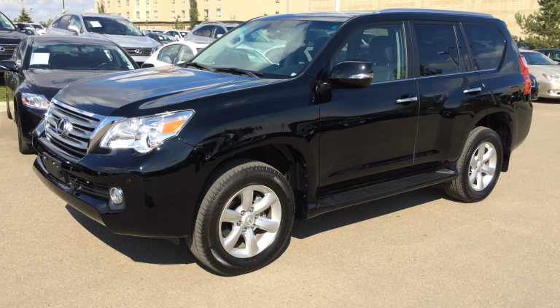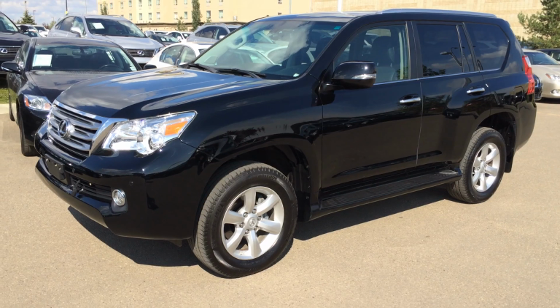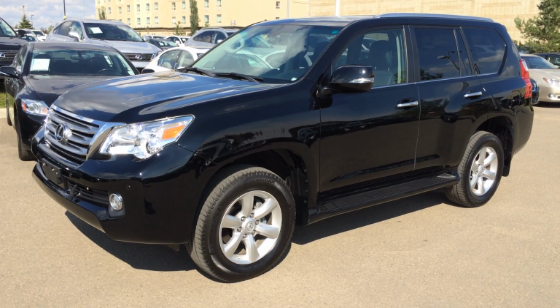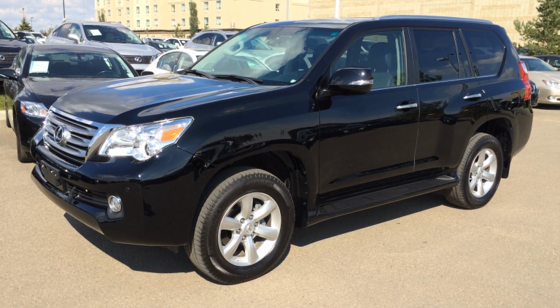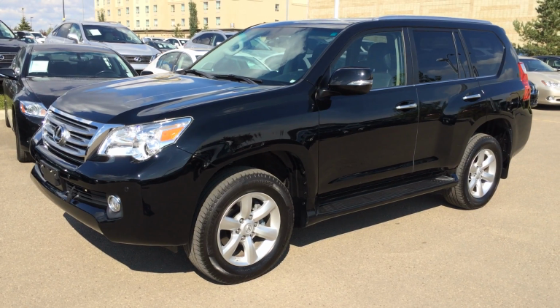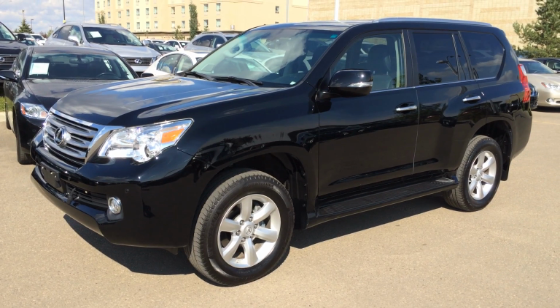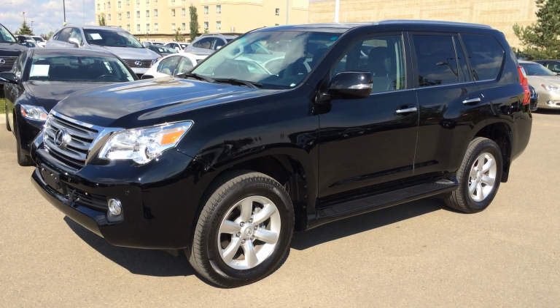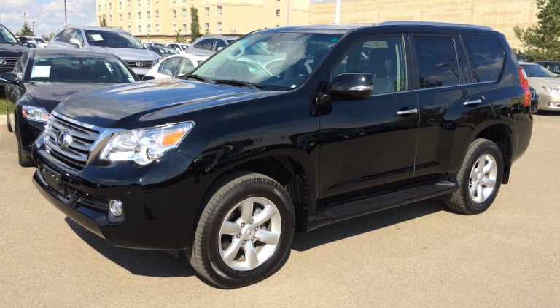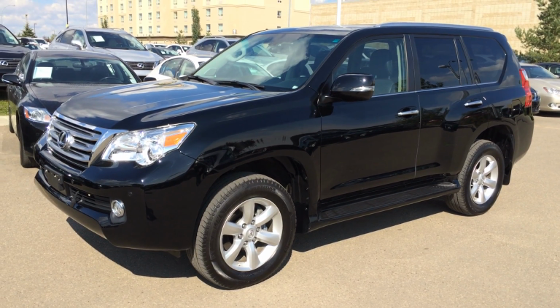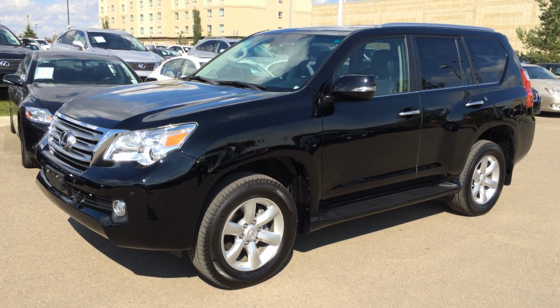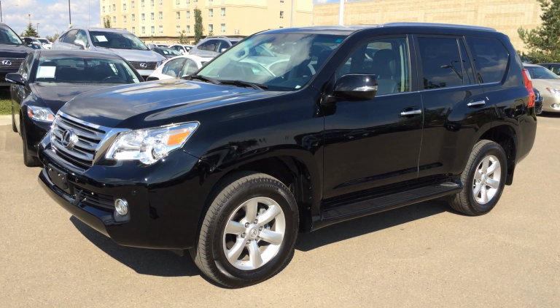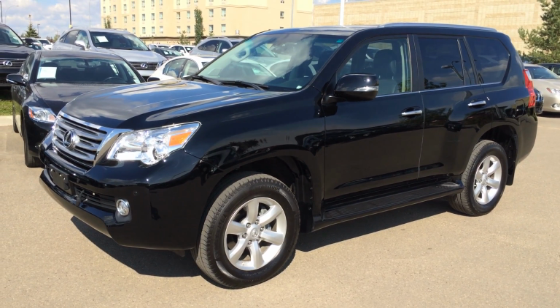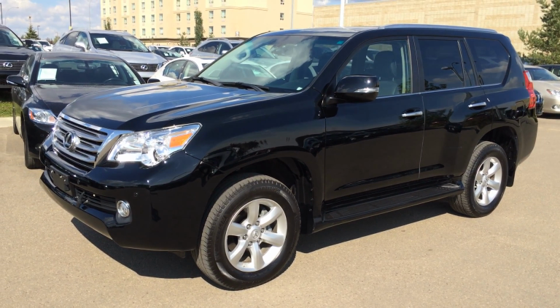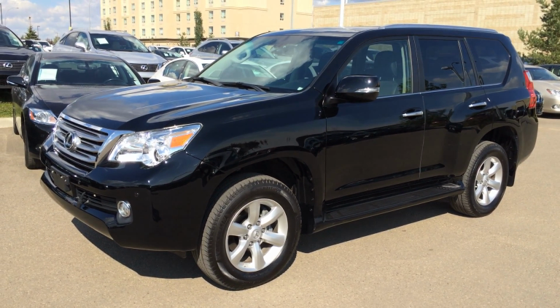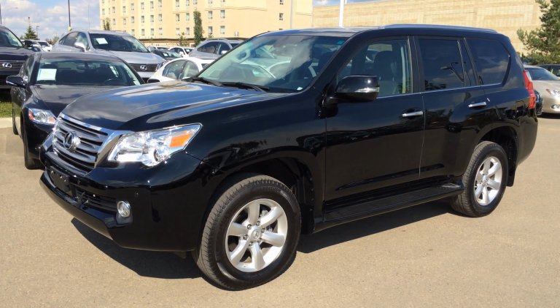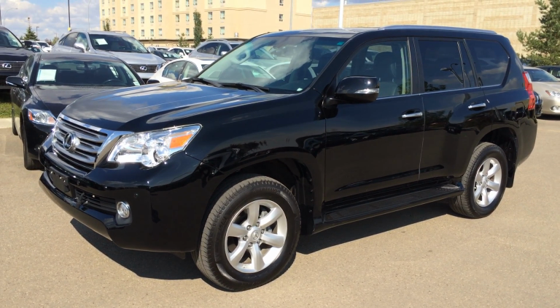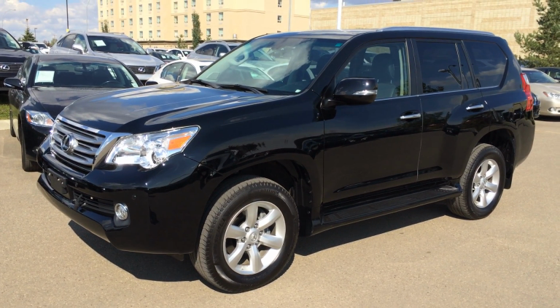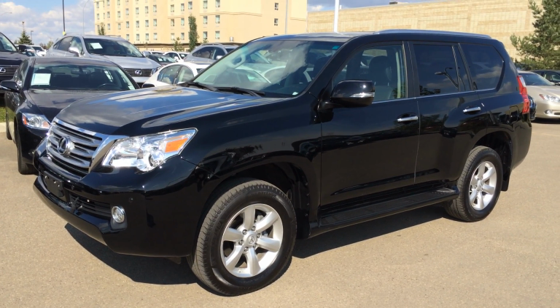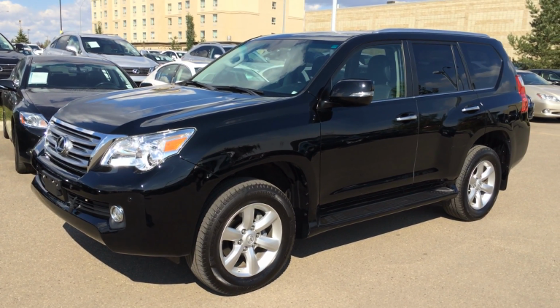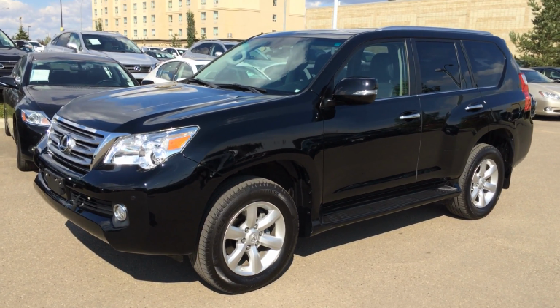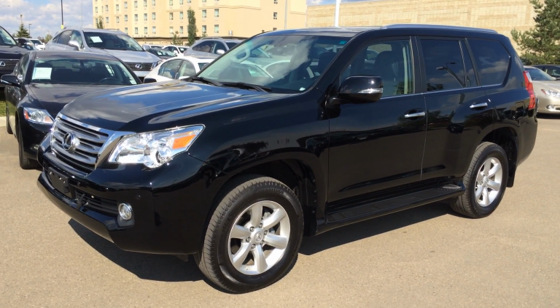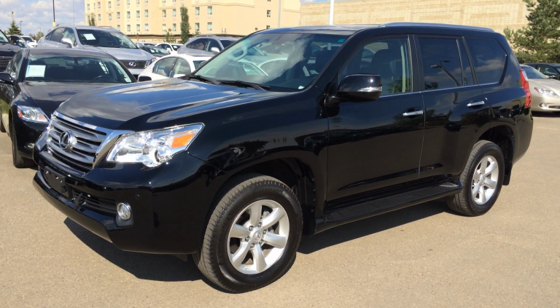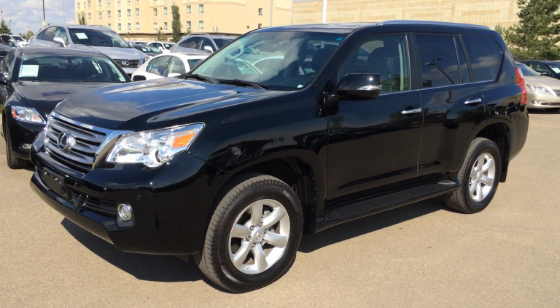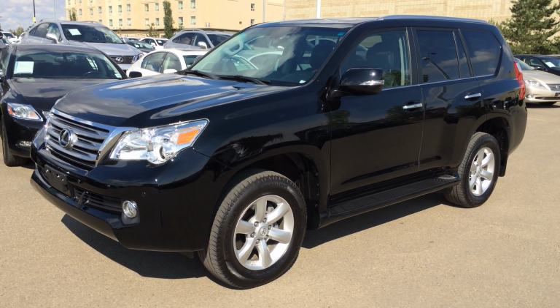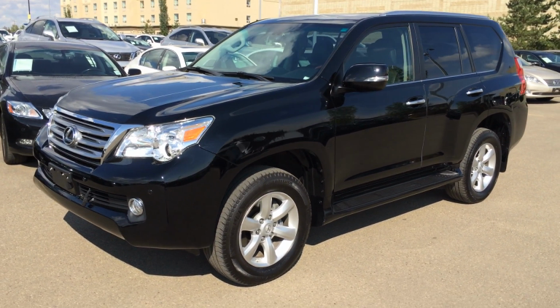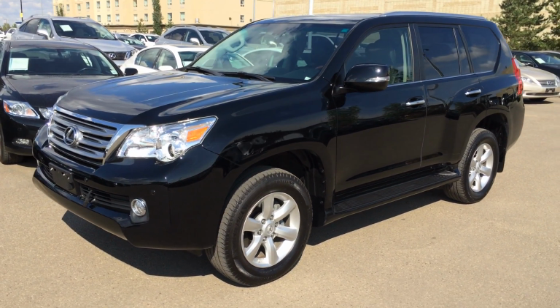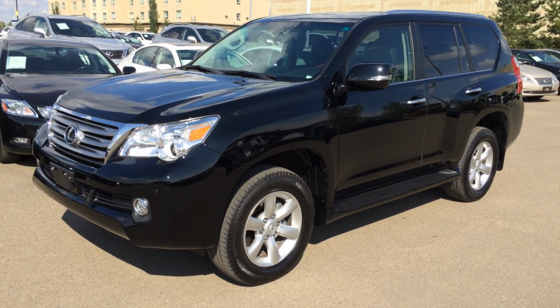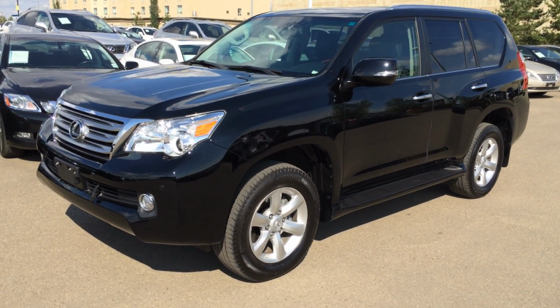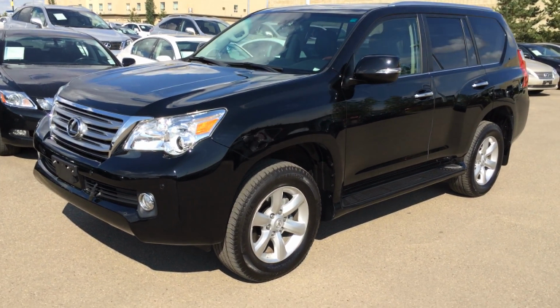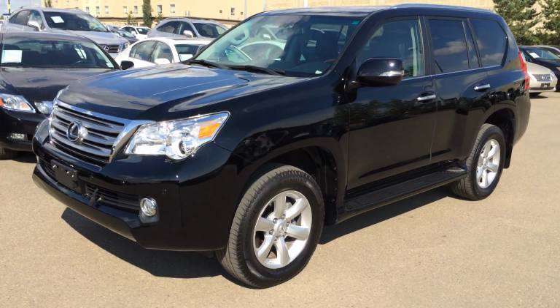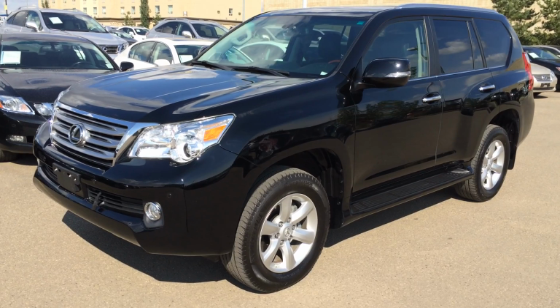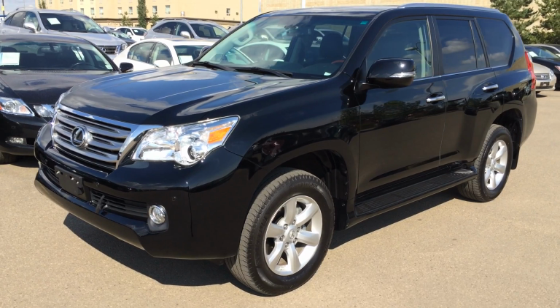Hey everybody, welcome to Lexus of Edmonton. We are located off 111th Ave and 170th Street, Edmonton, Alberta.